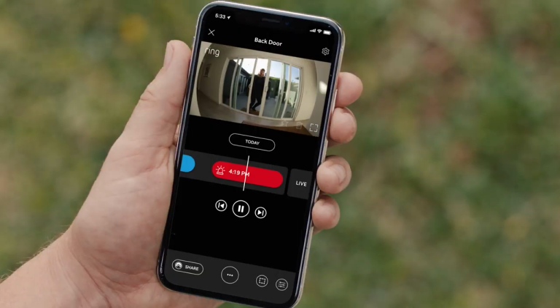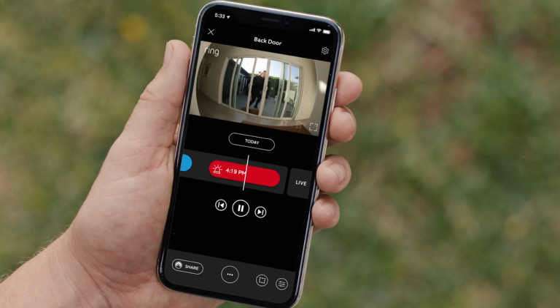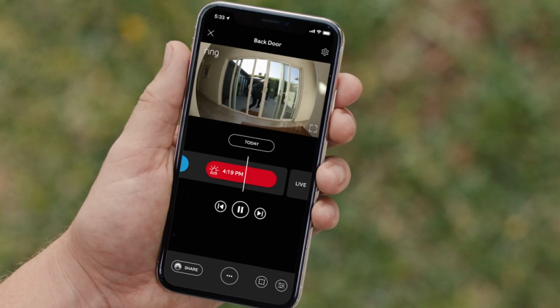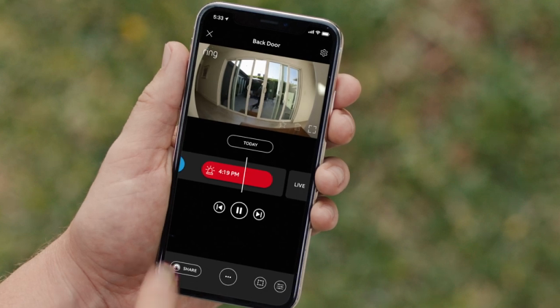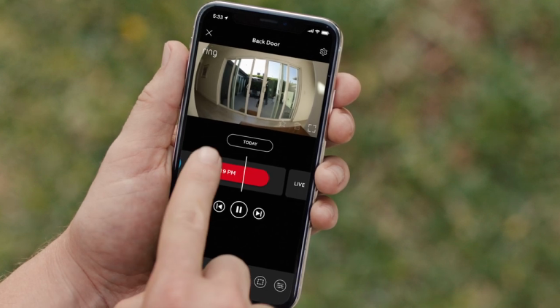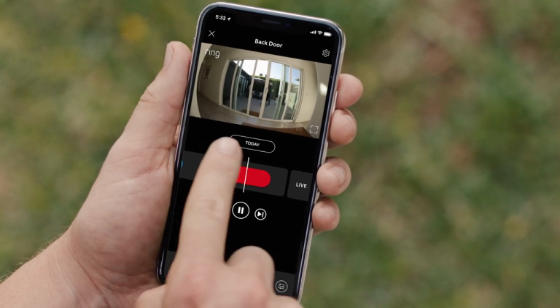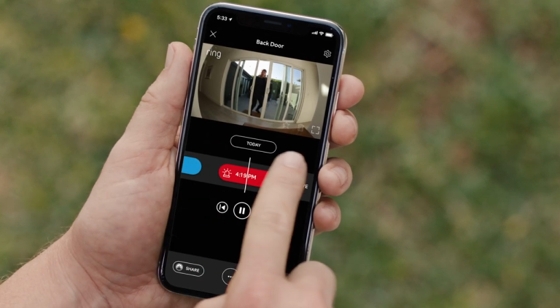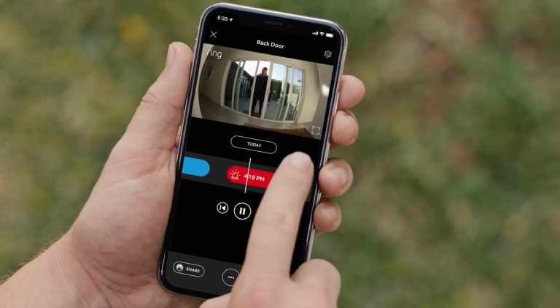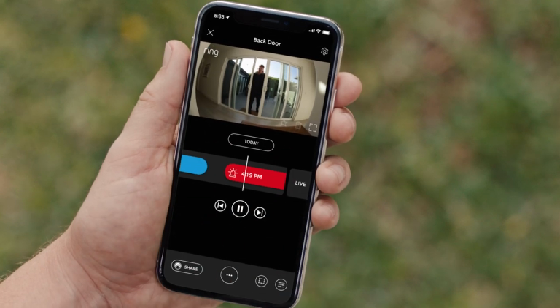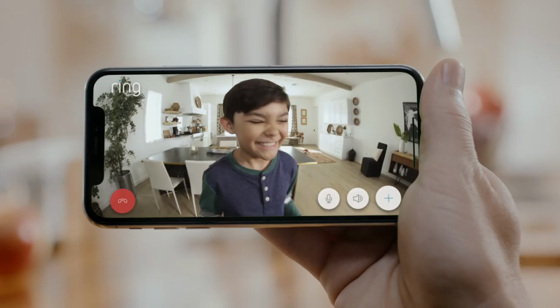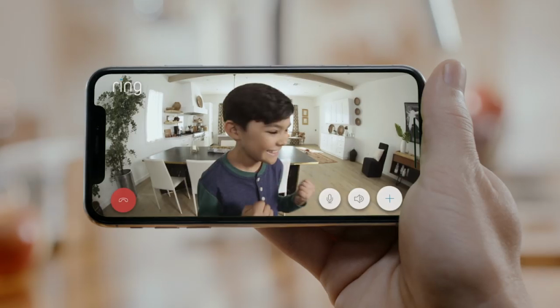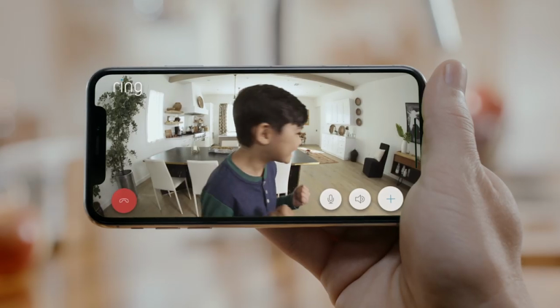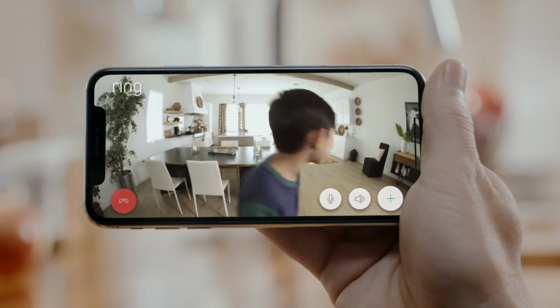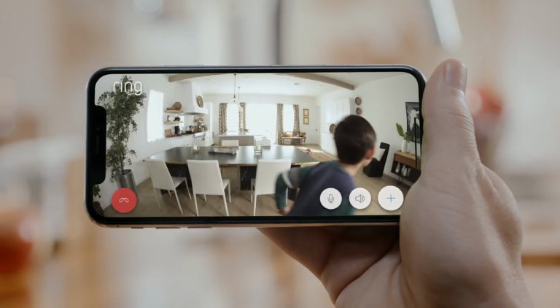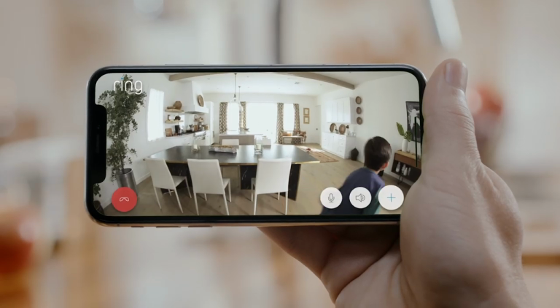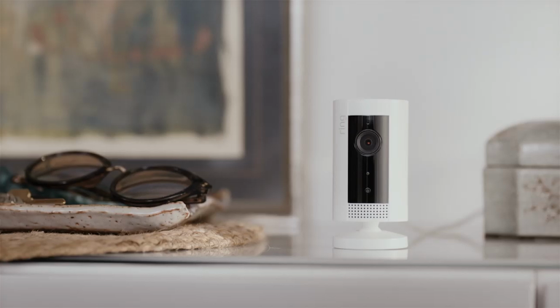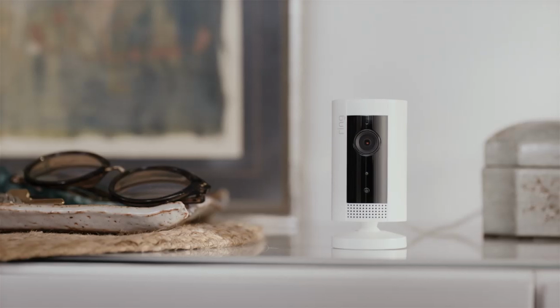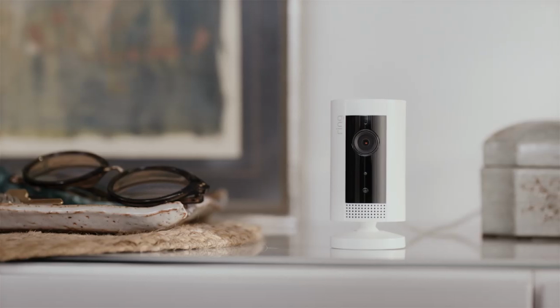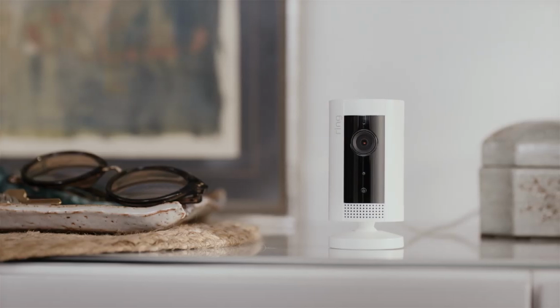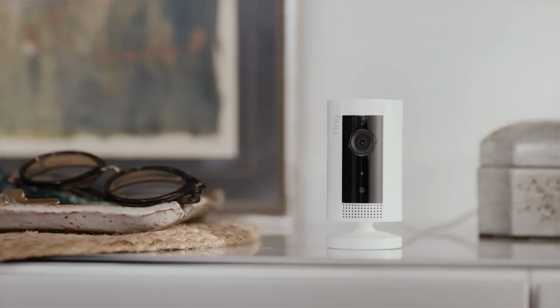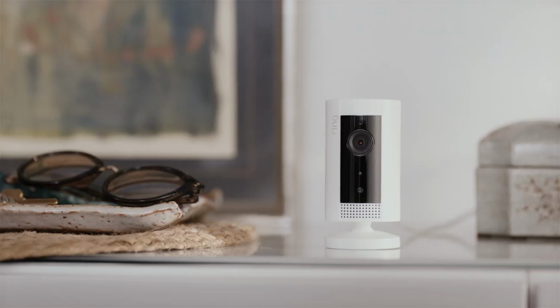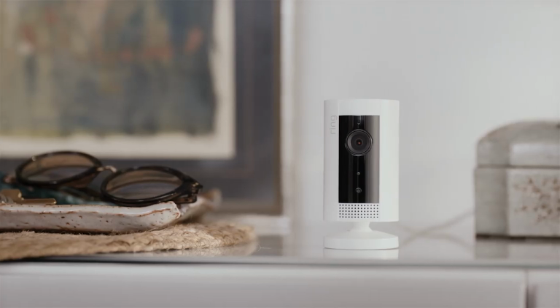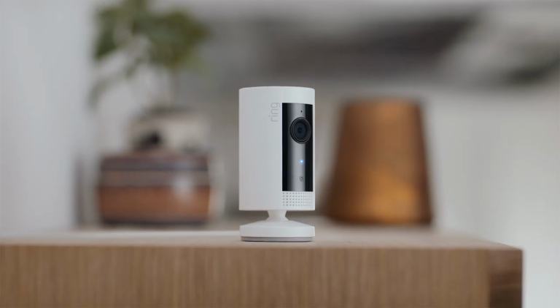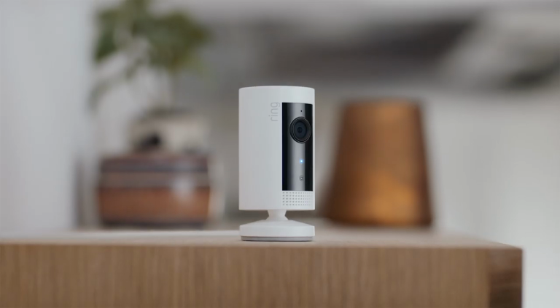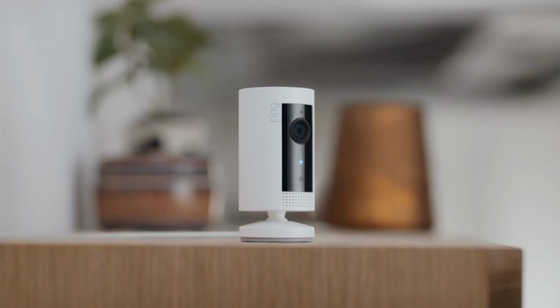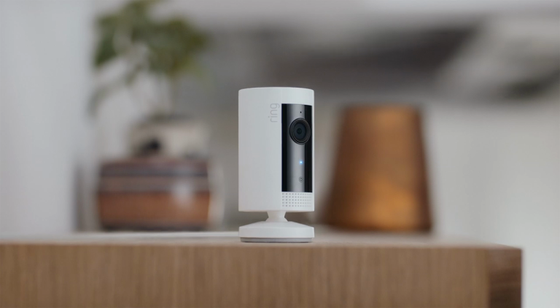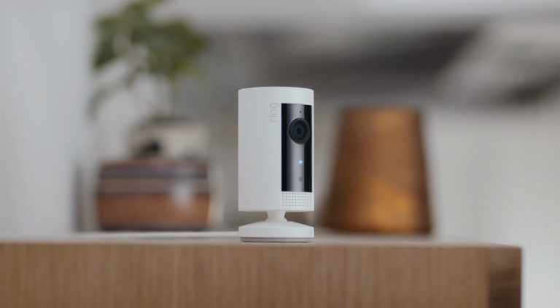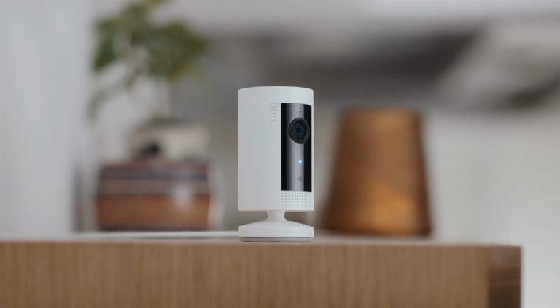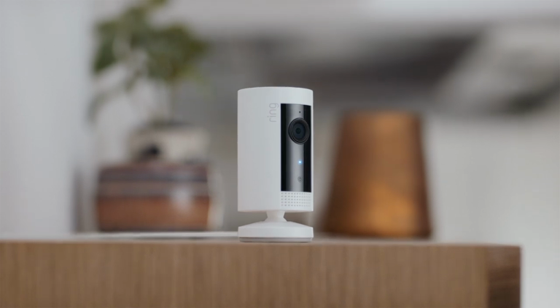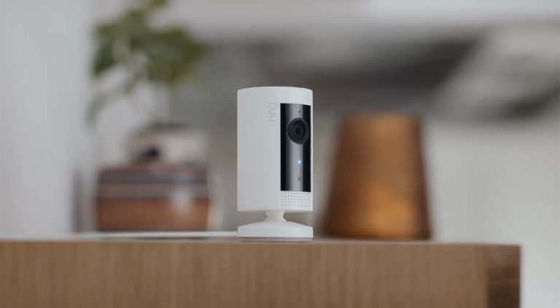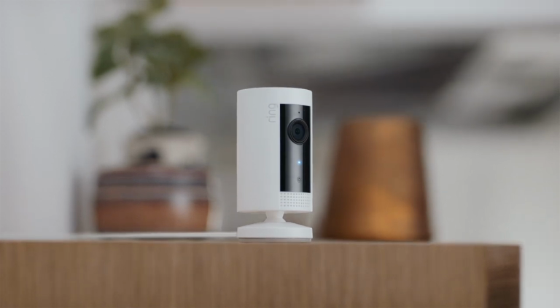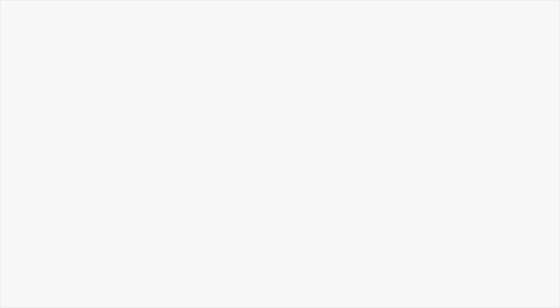So start protecting your home and family with a small, sleek, and discreet IndoorCam by Ring.